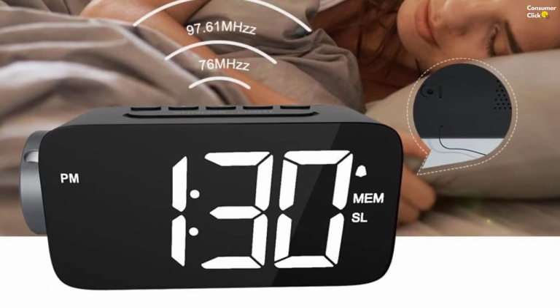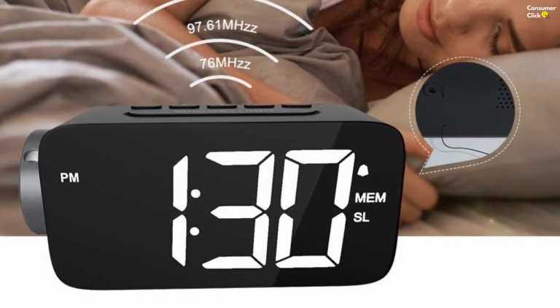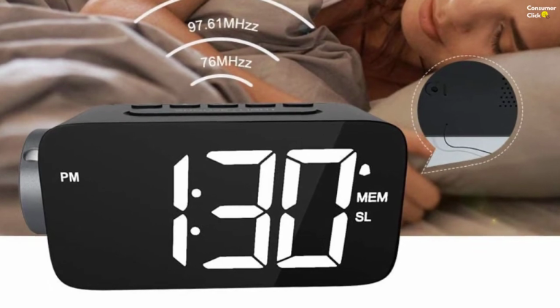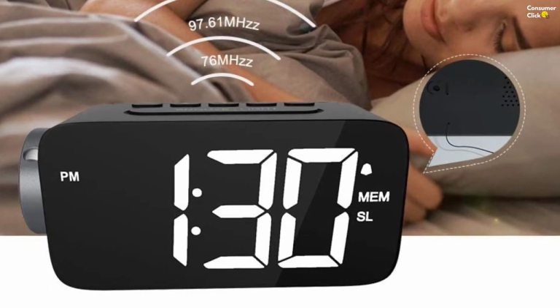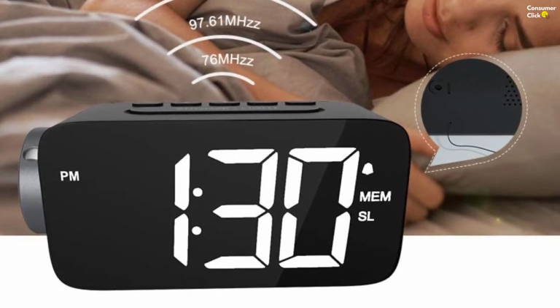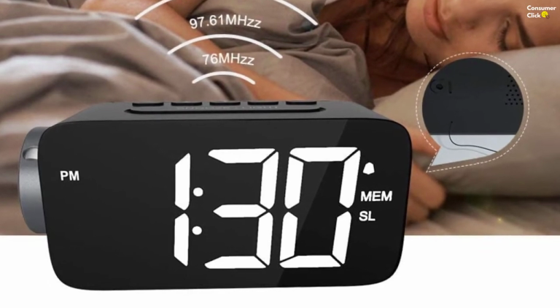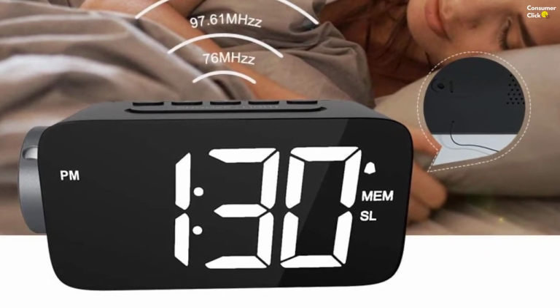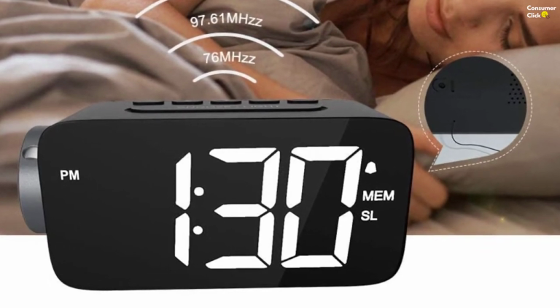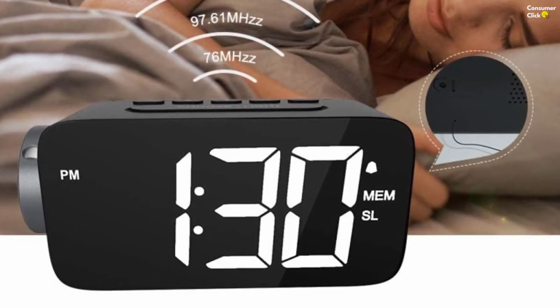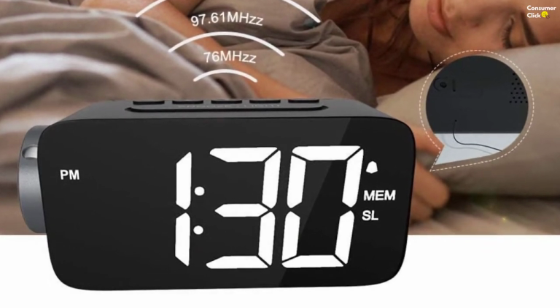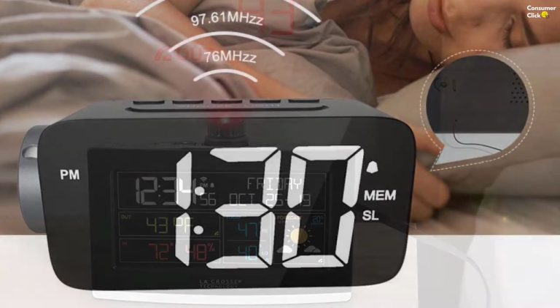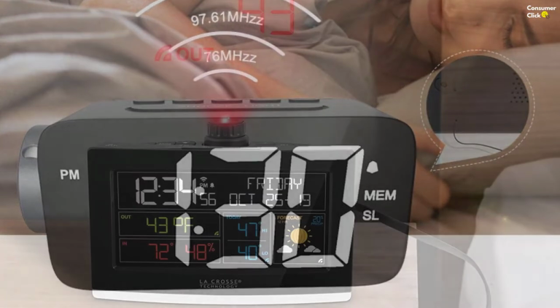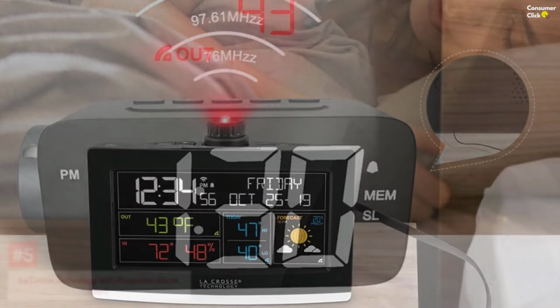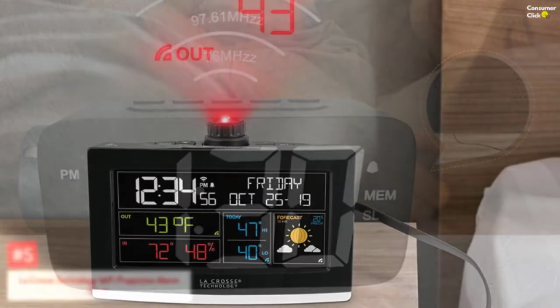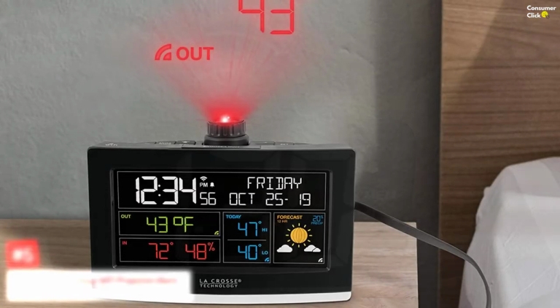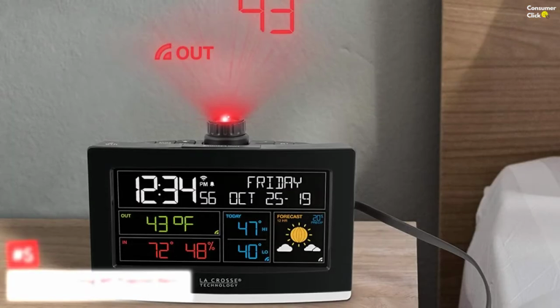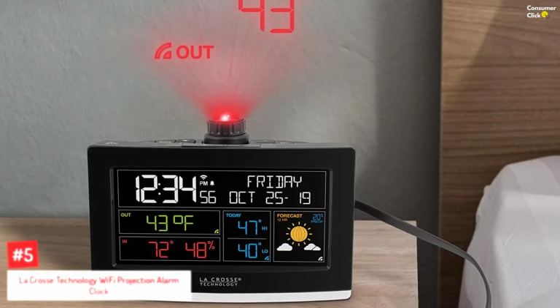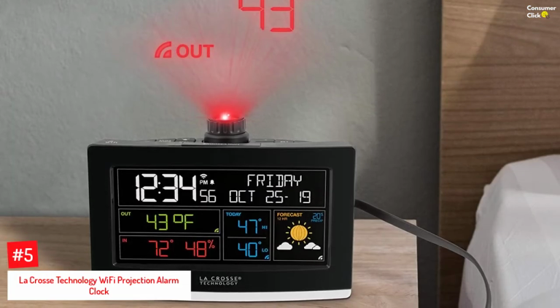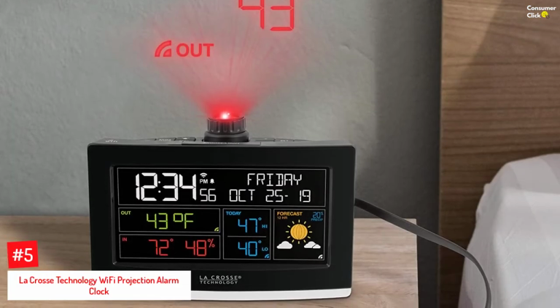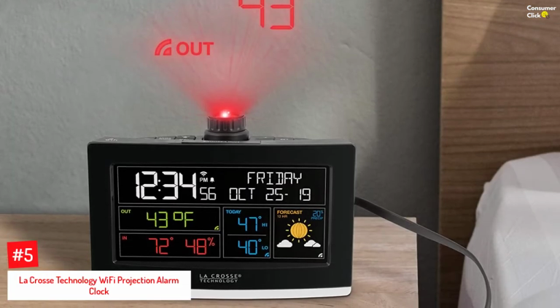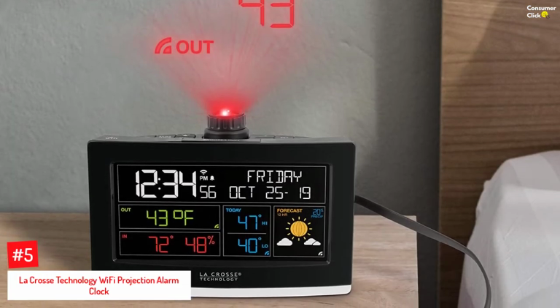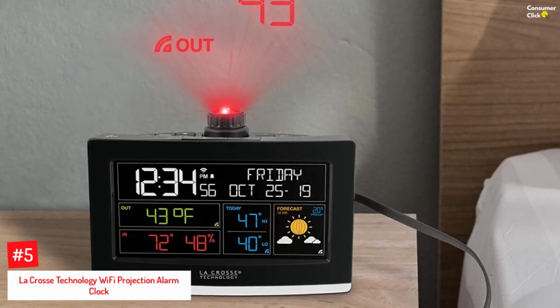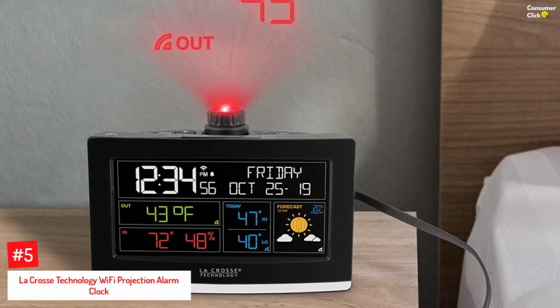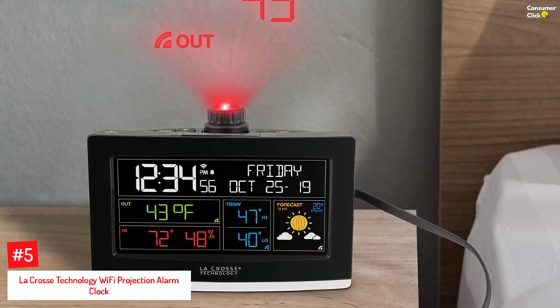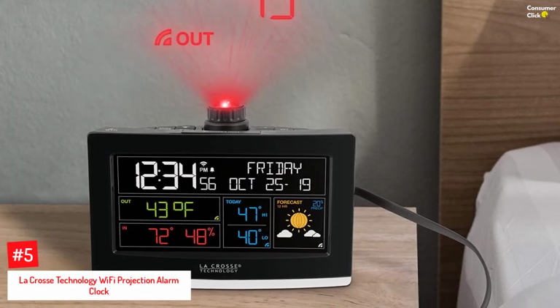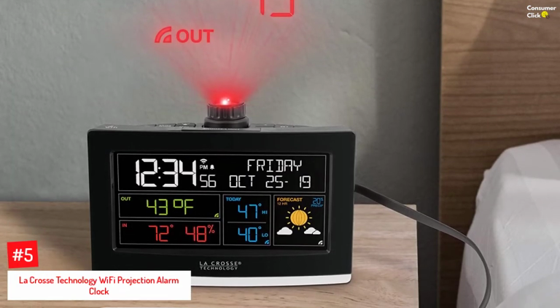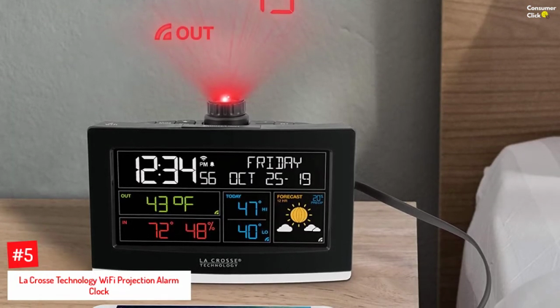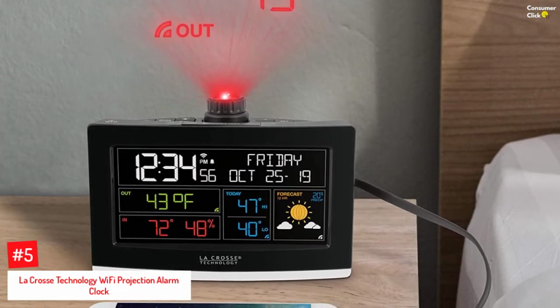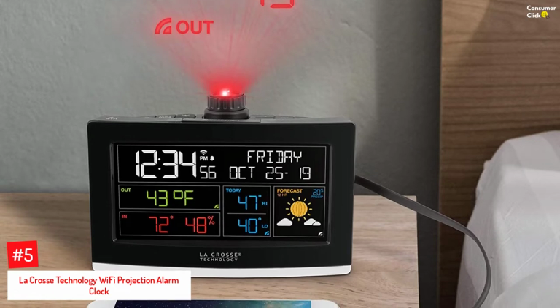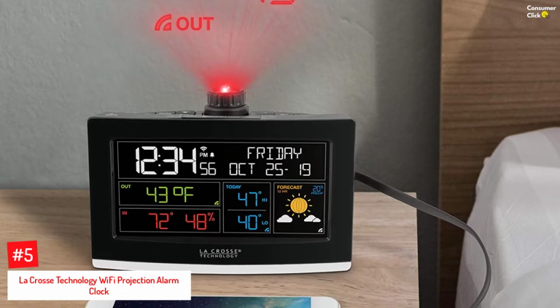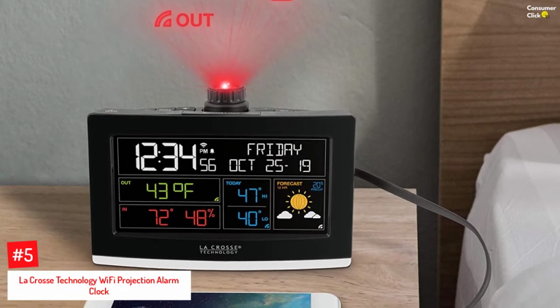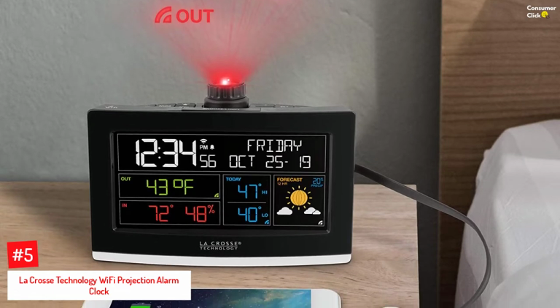So, let's dive into the video. Number 5: La Crosse Technology Wi-Fi Projection Alarm Clock.